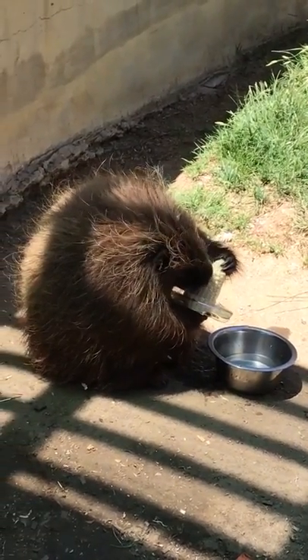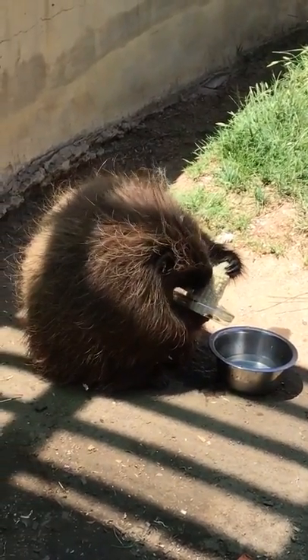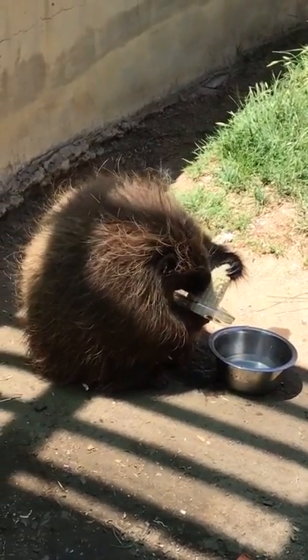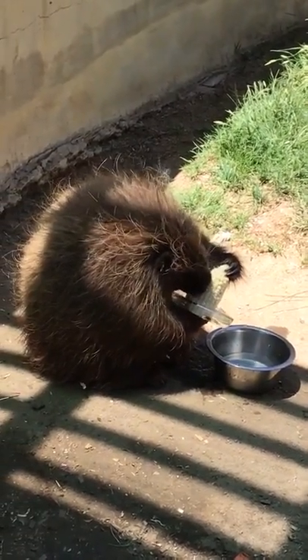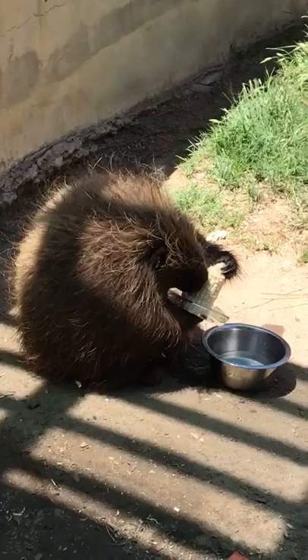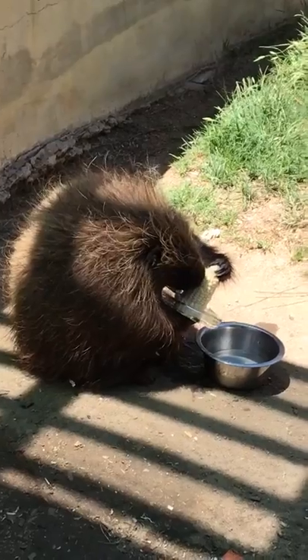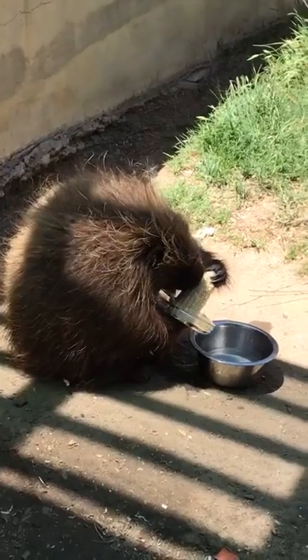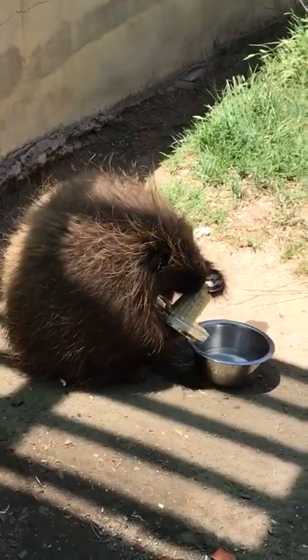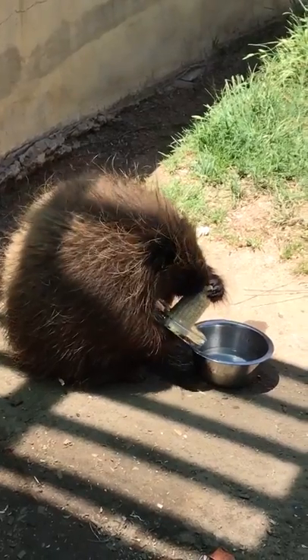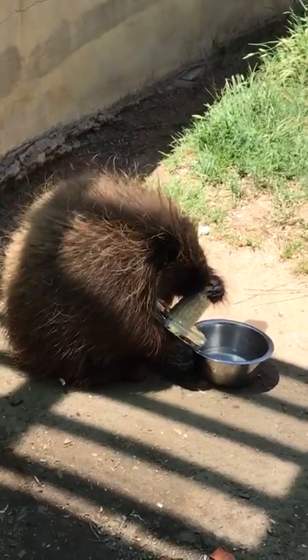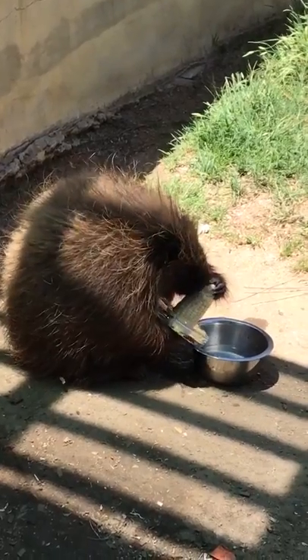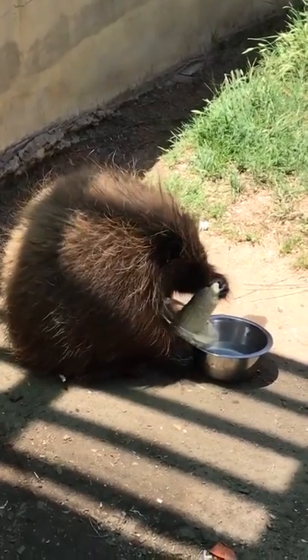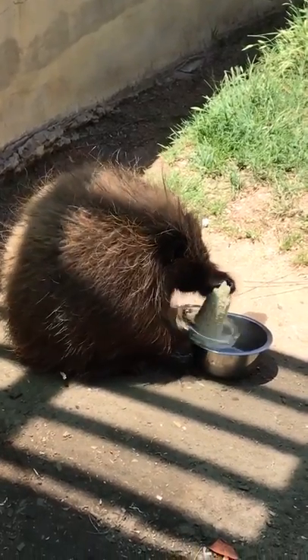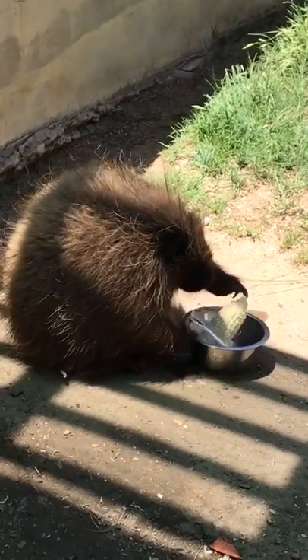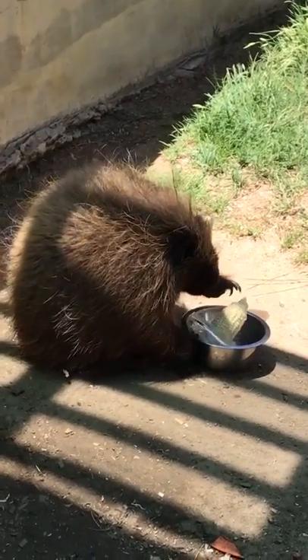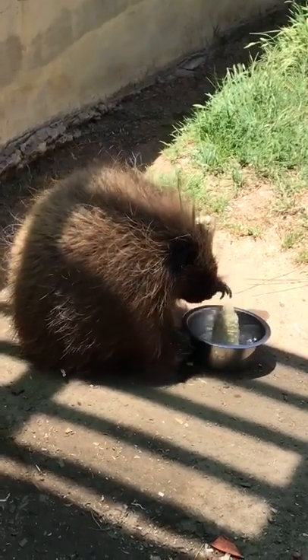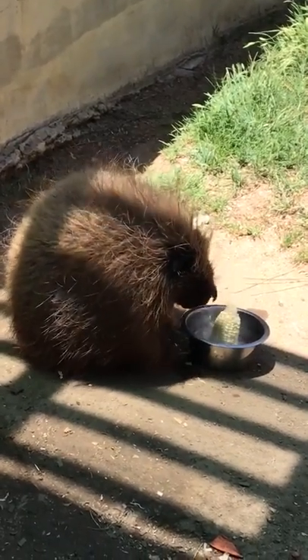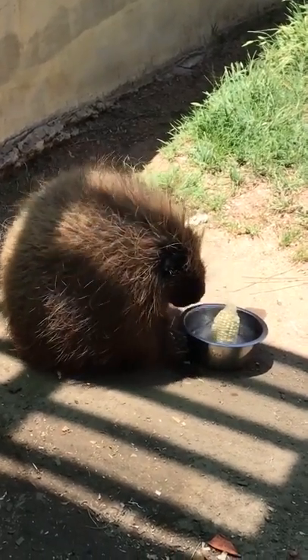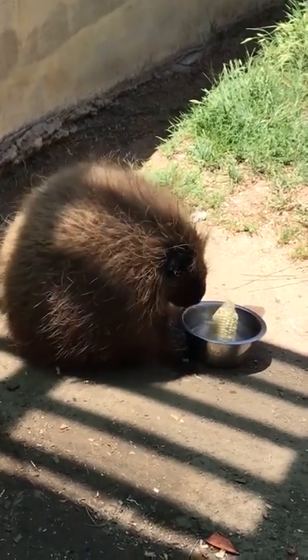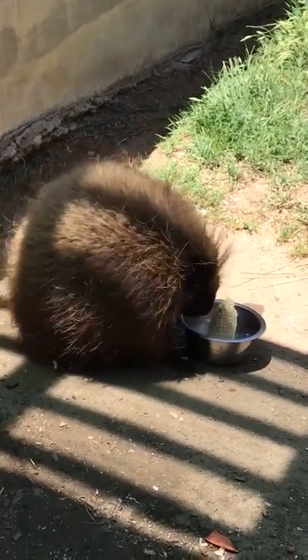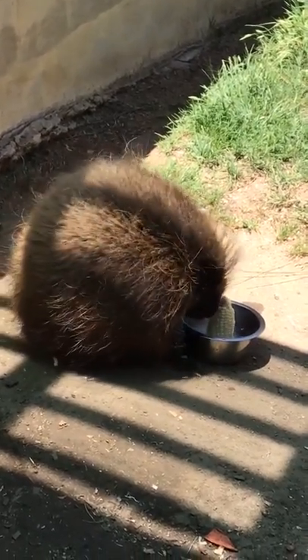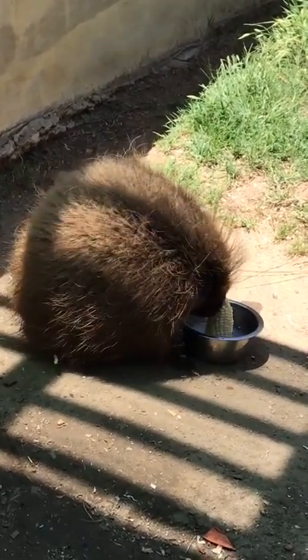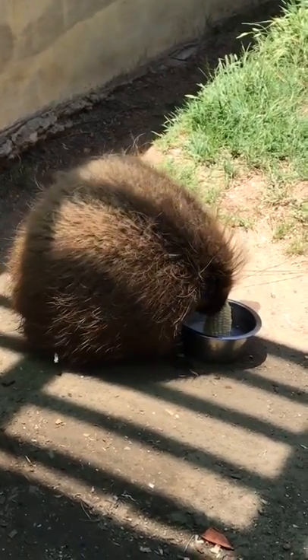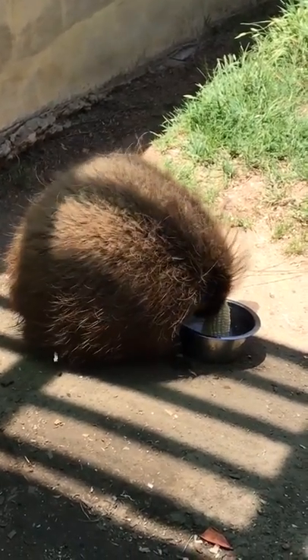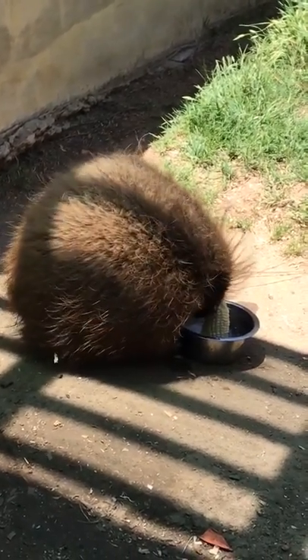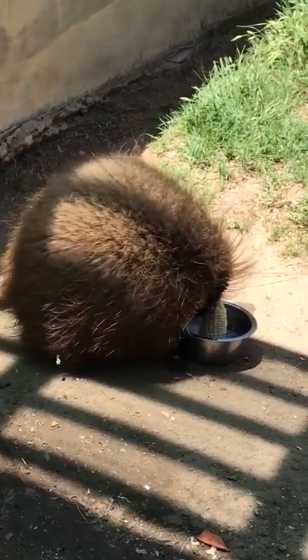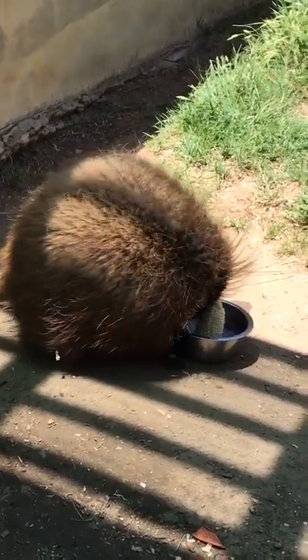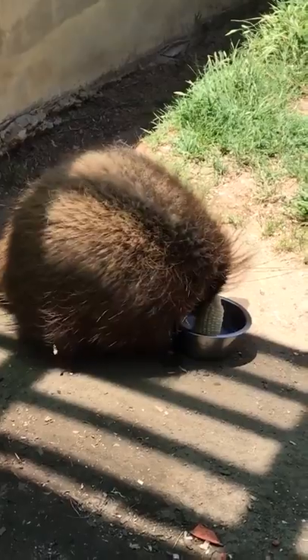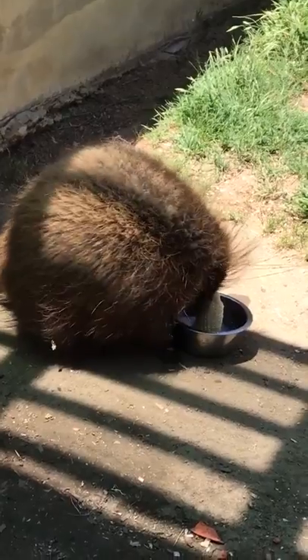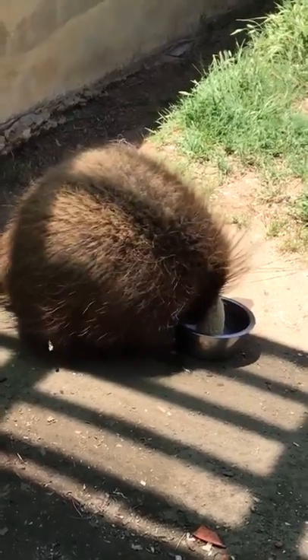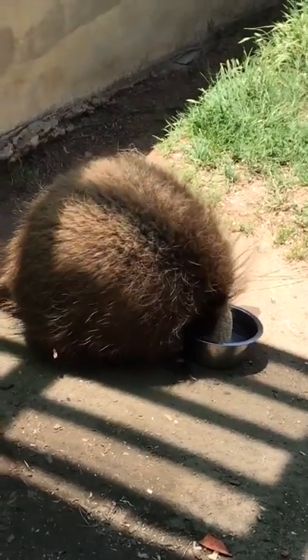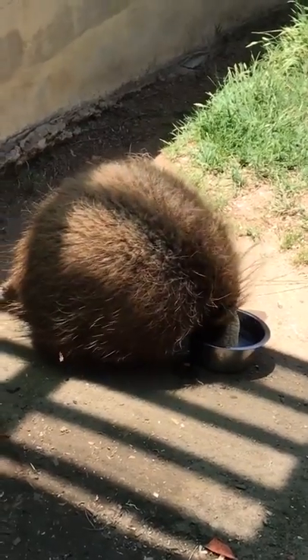That's cute. What is that? Do you know what that is? It's a porcupine. Is it actually pokey? Mm-hmm.